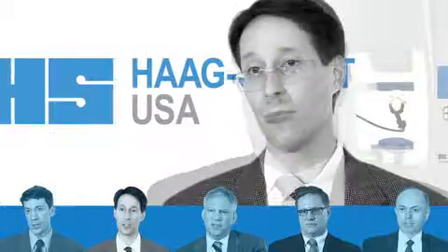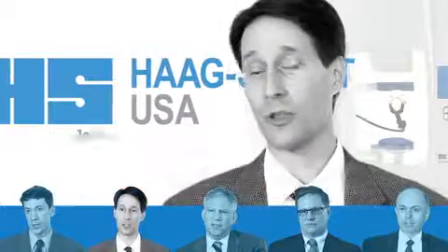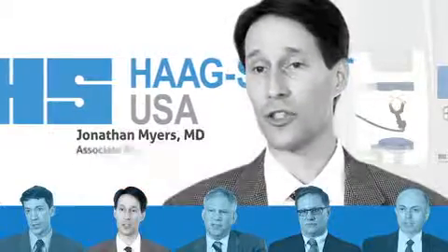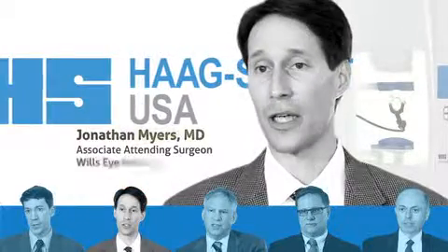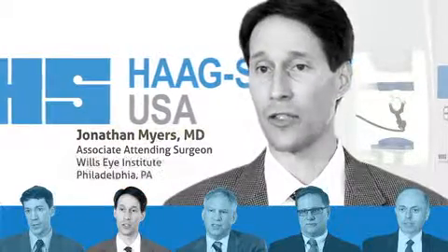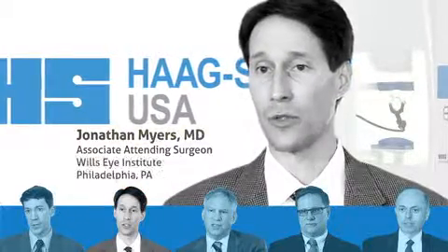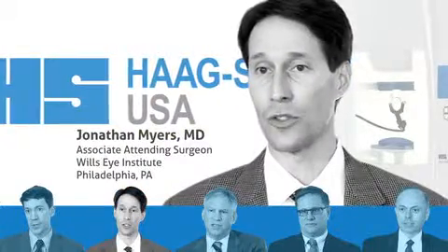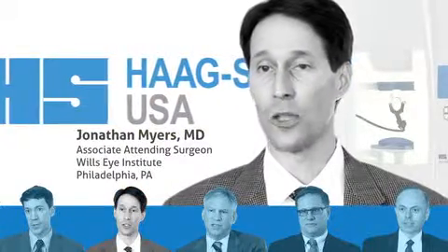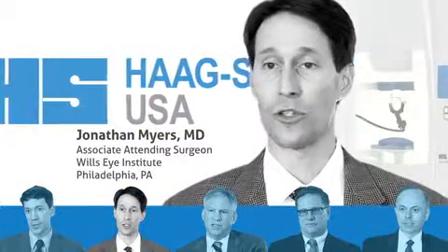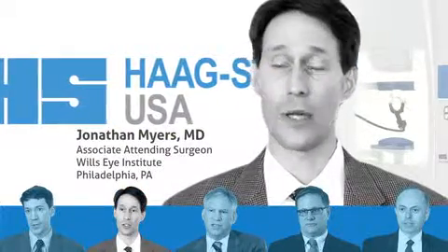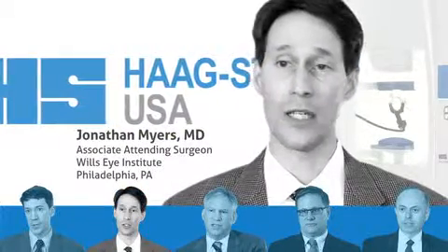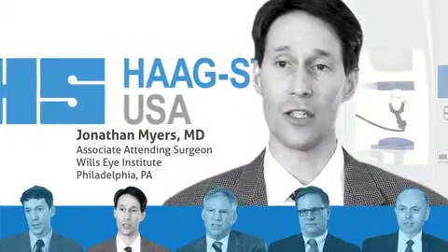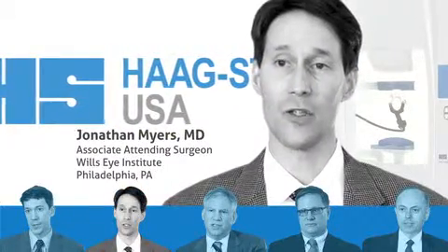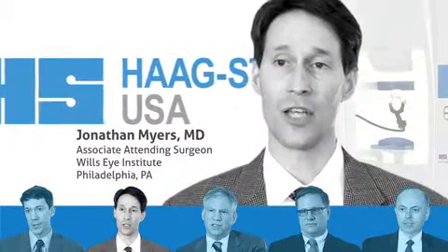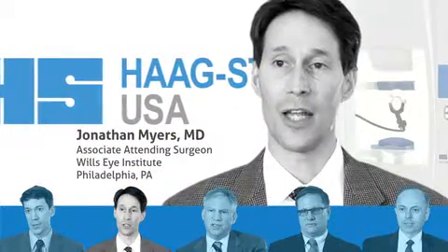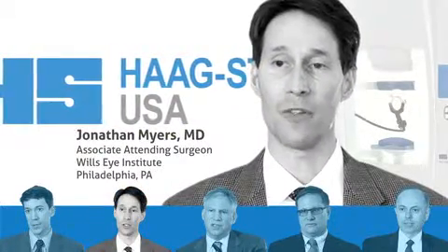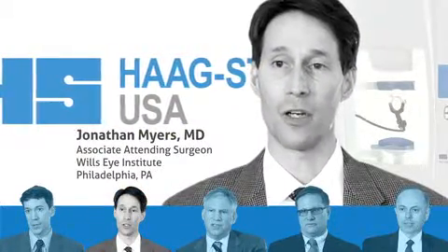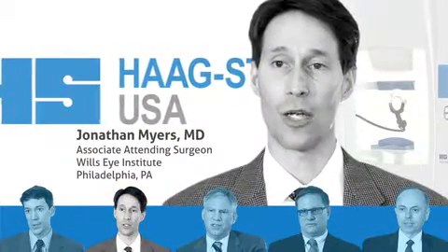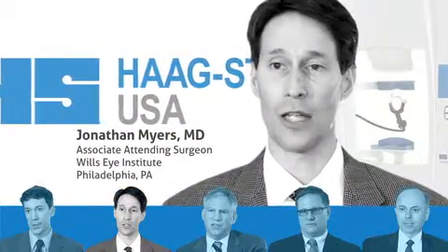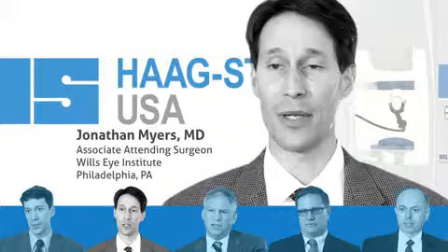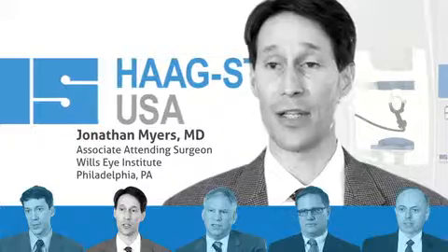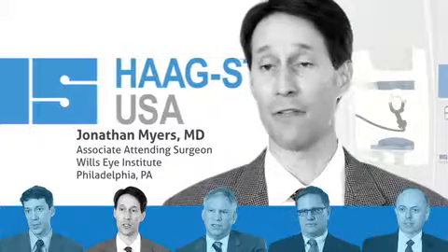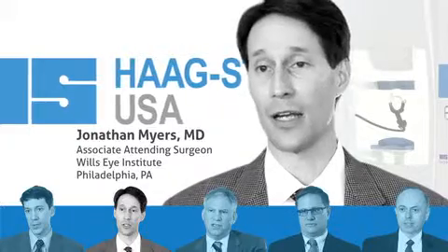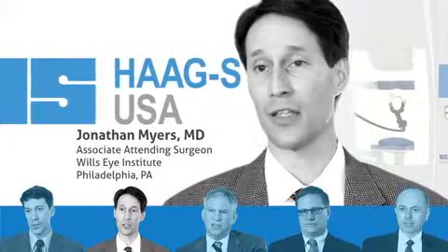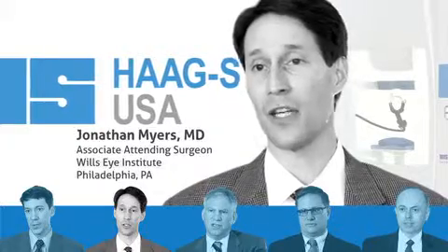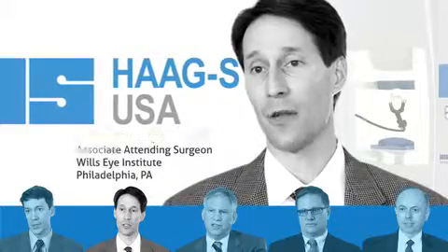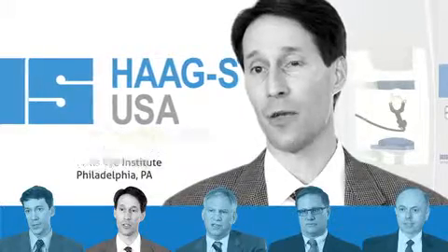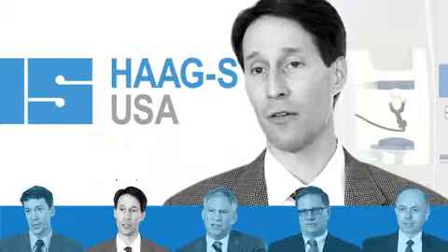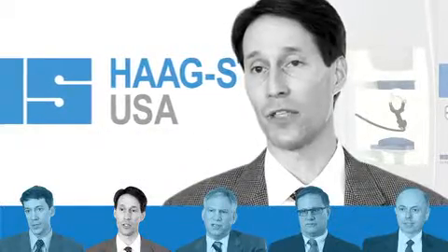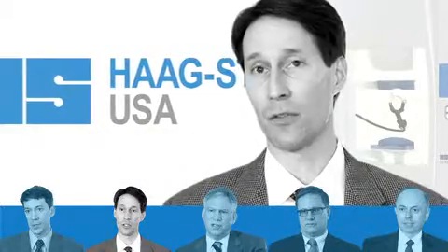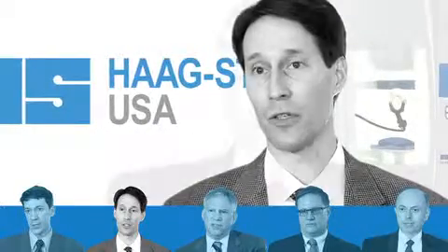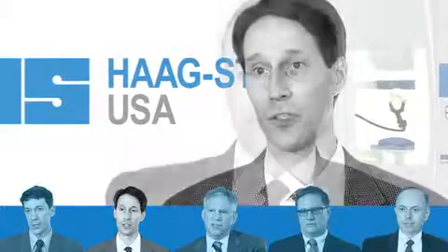The progression analysis tools are quick and easy to use and help me very quickly identify areas that may be at risk for progression.